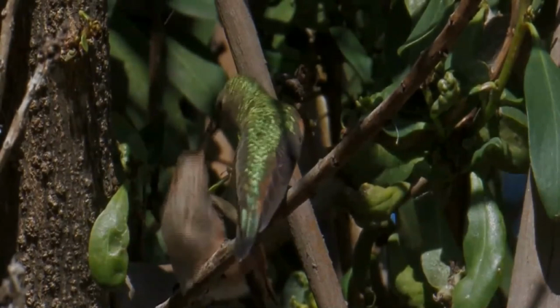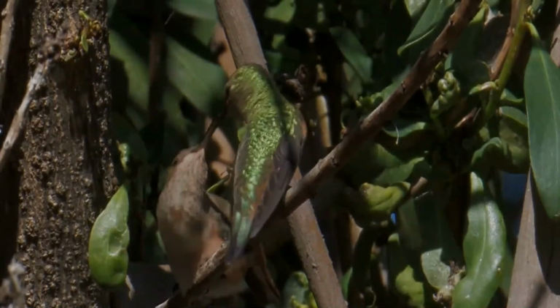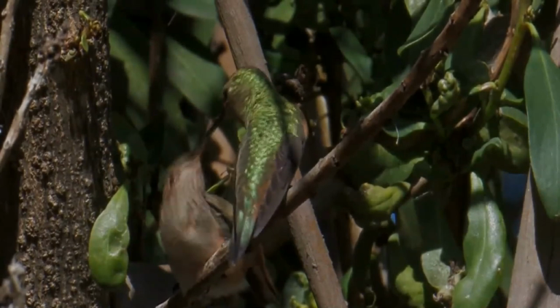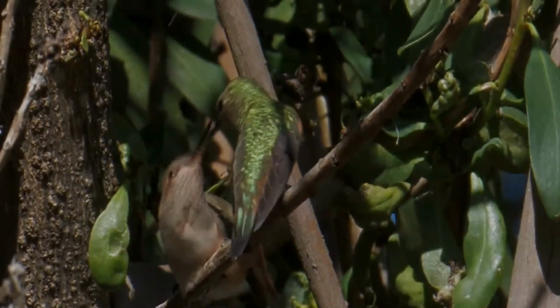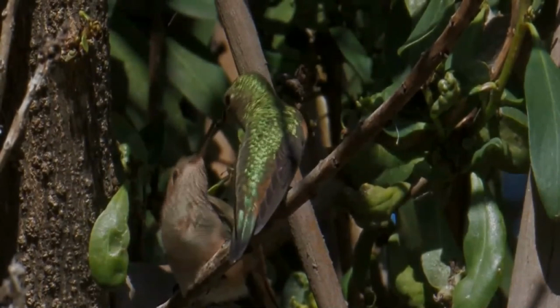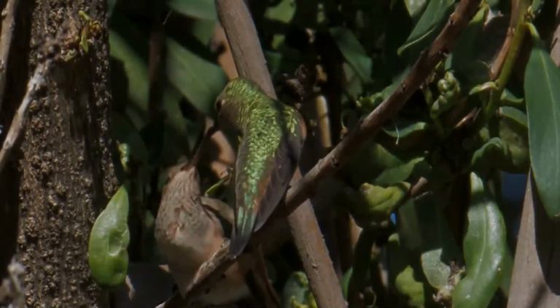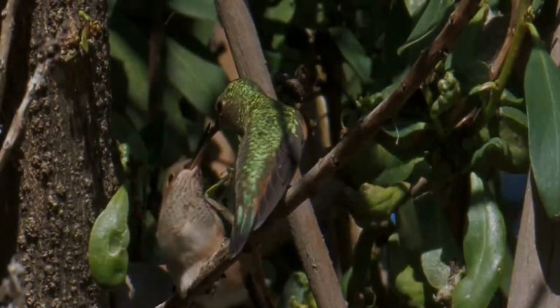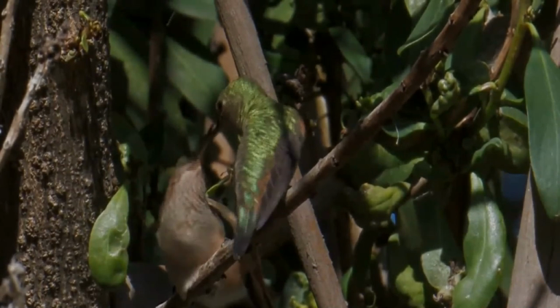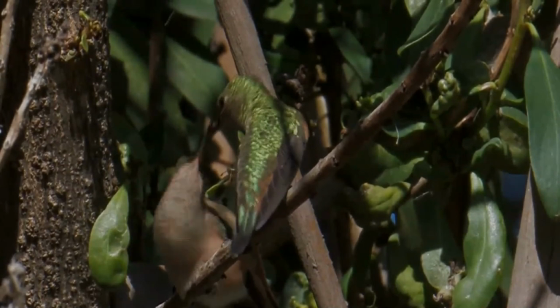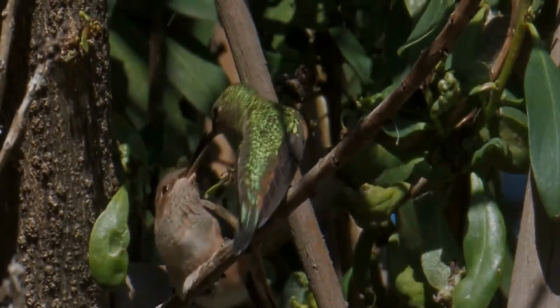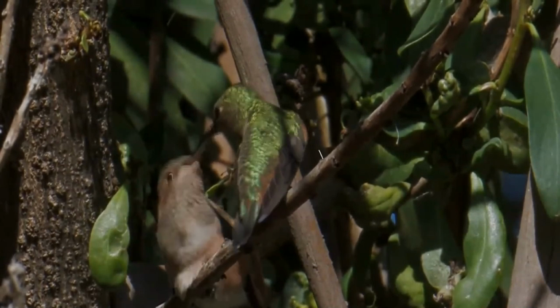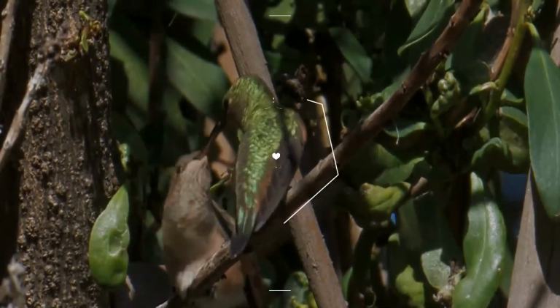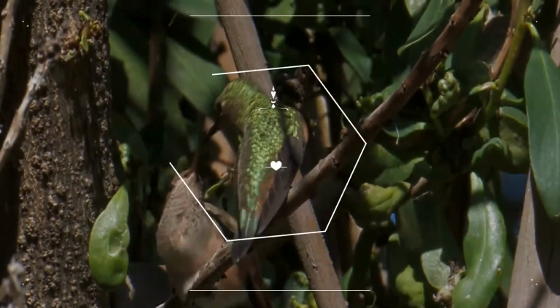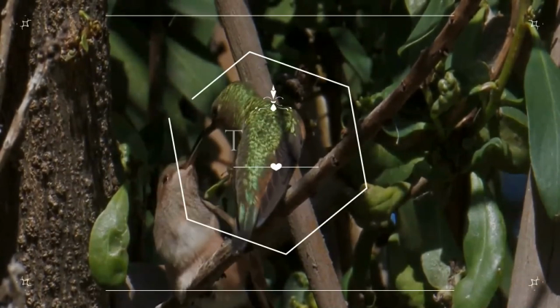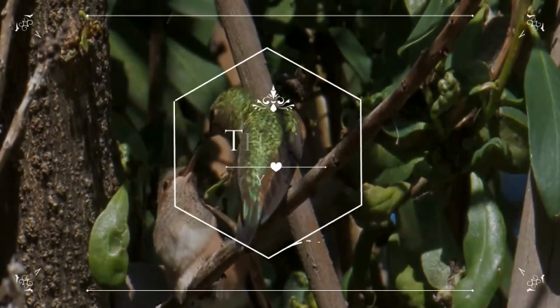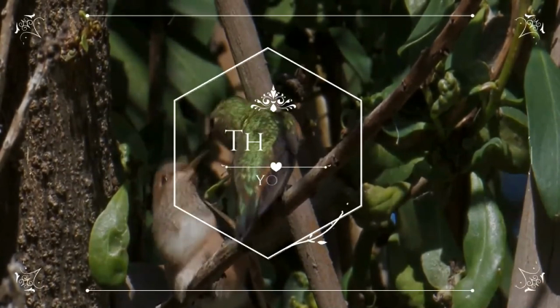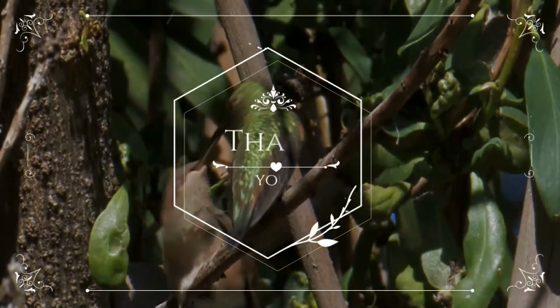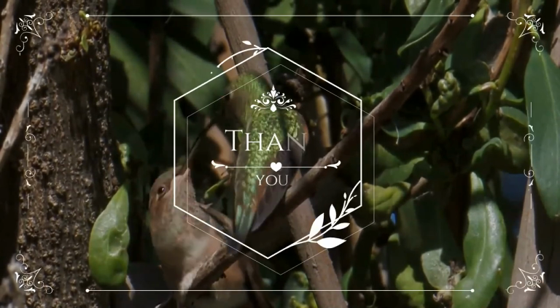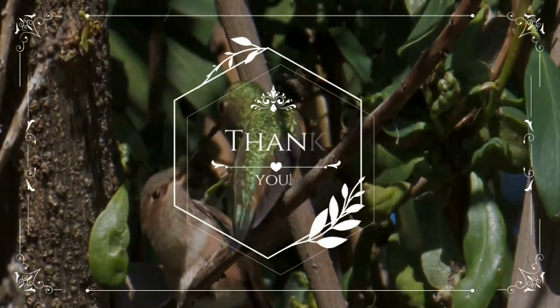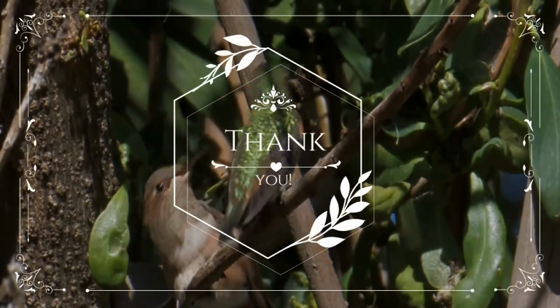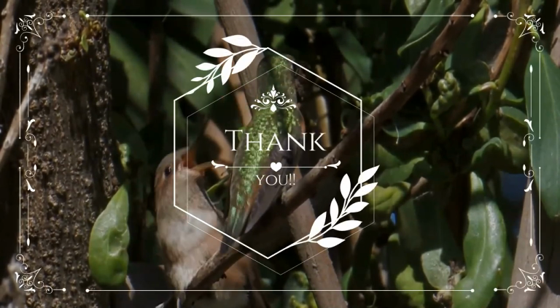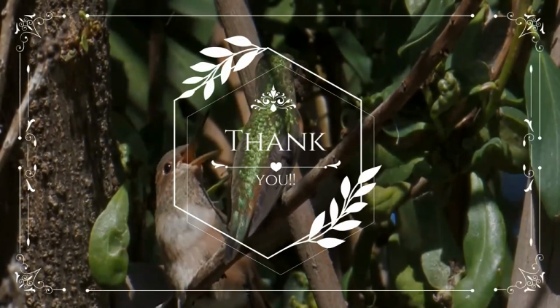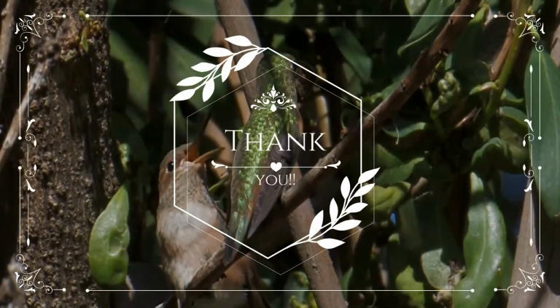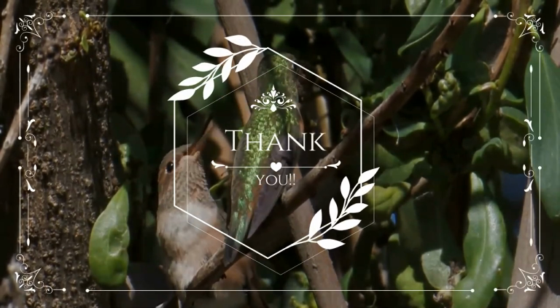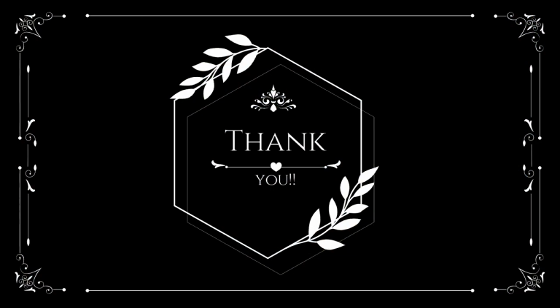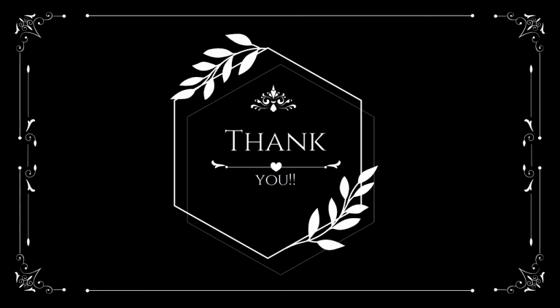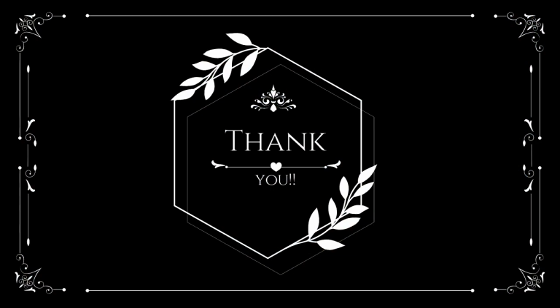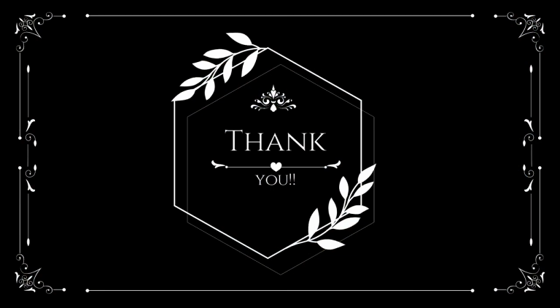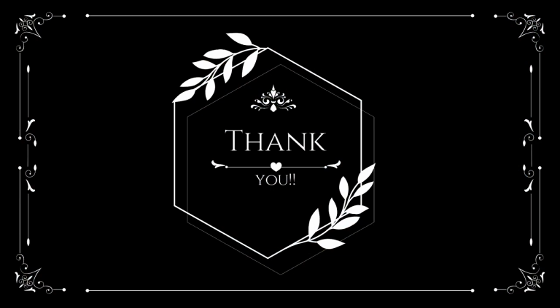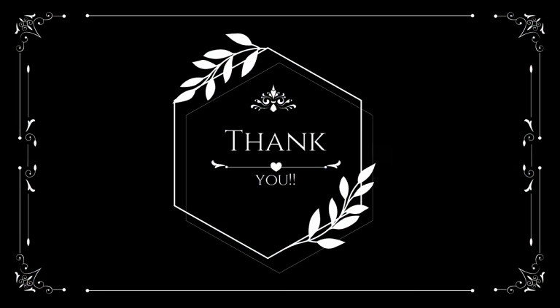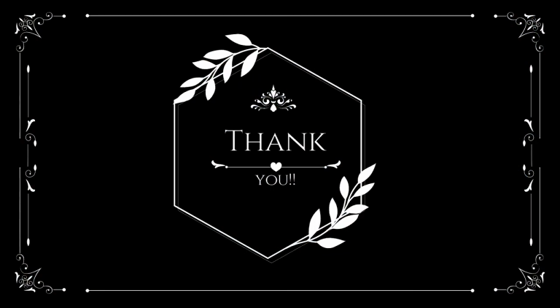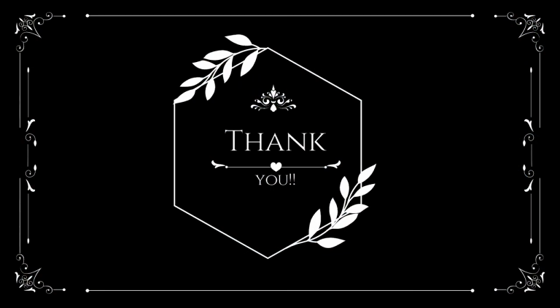Thank you for your interest in wildlife. See you soon, take care and be safe.